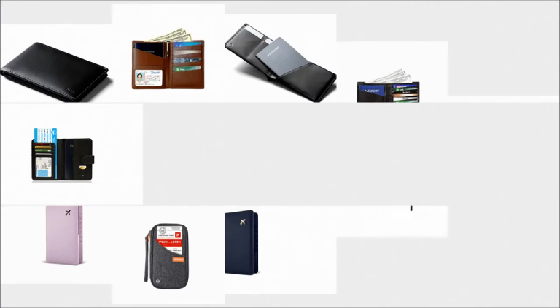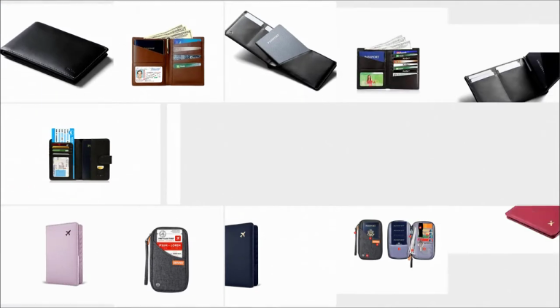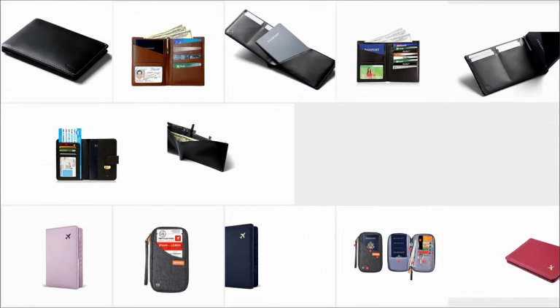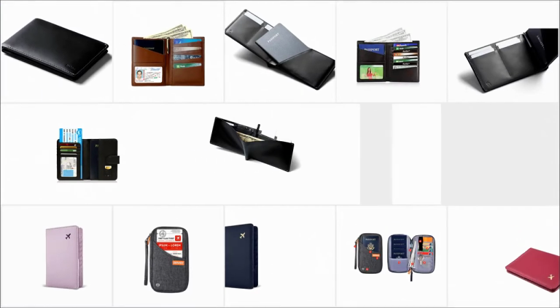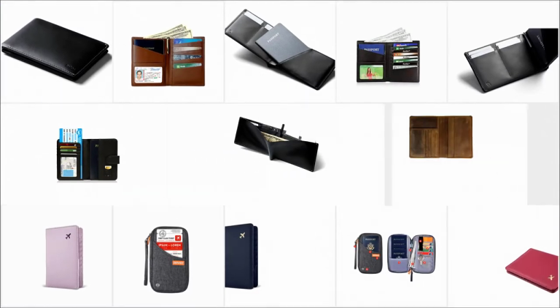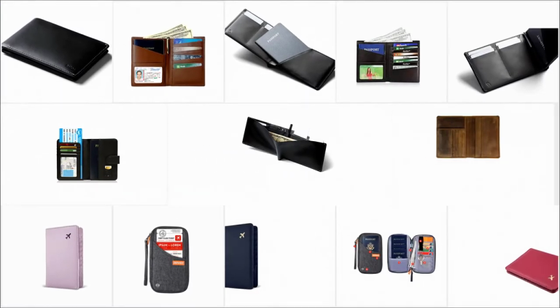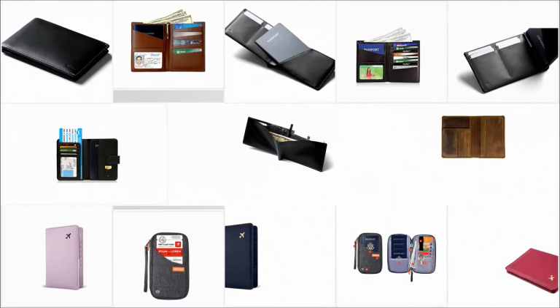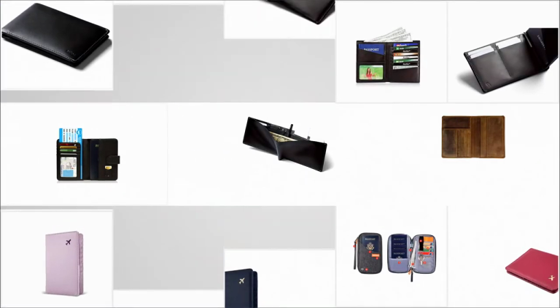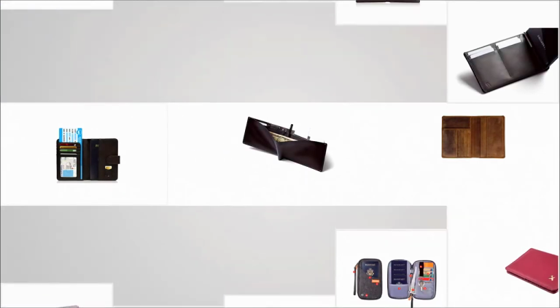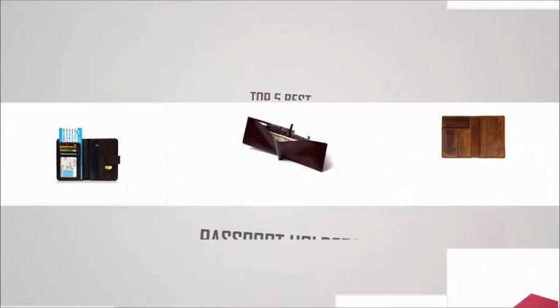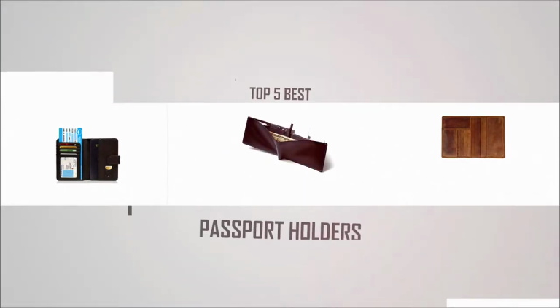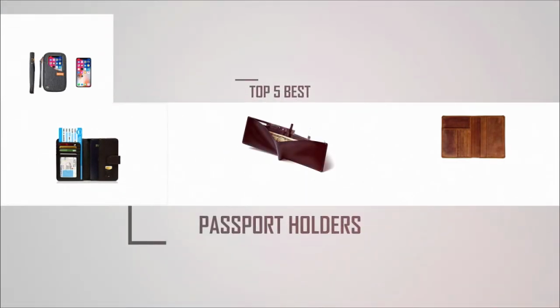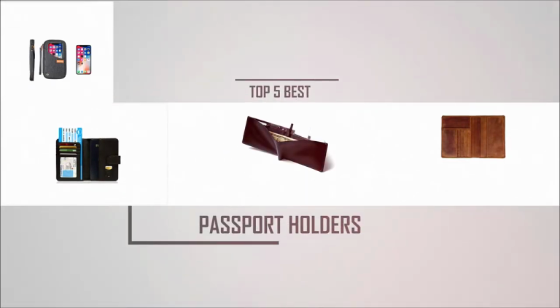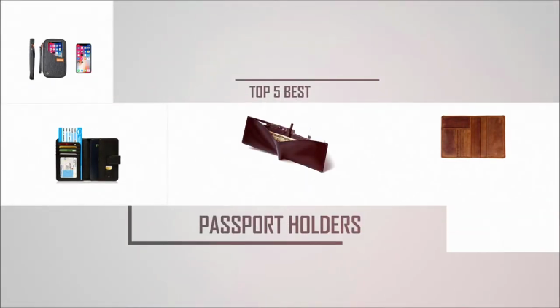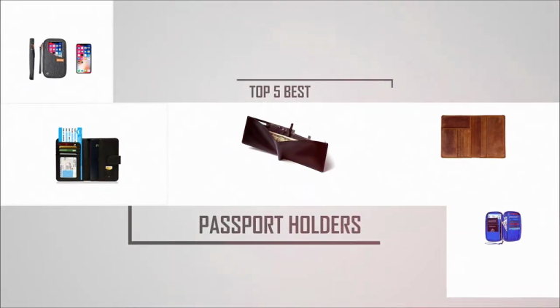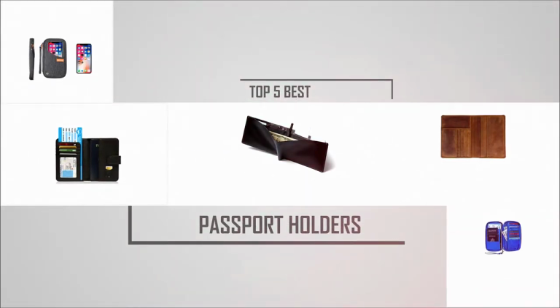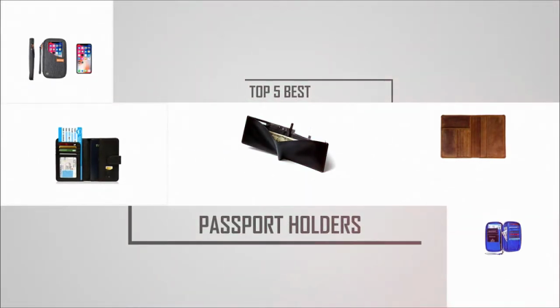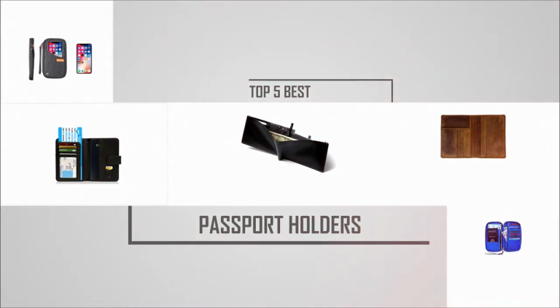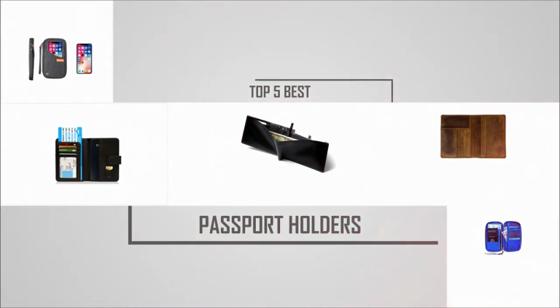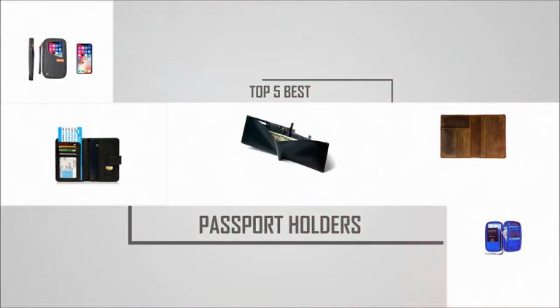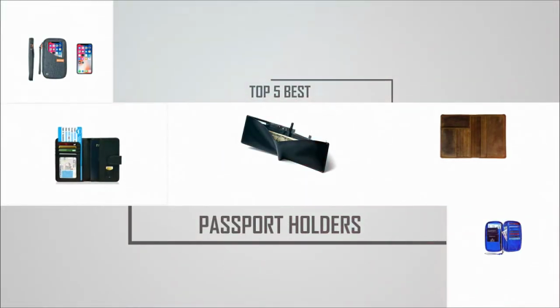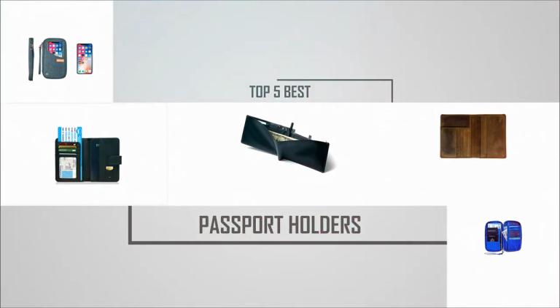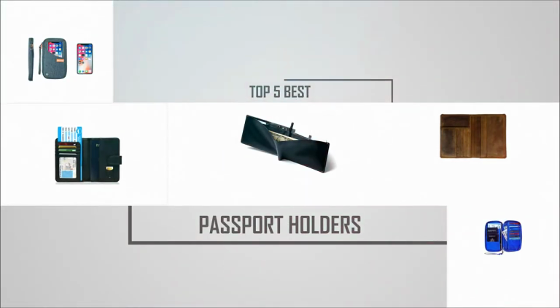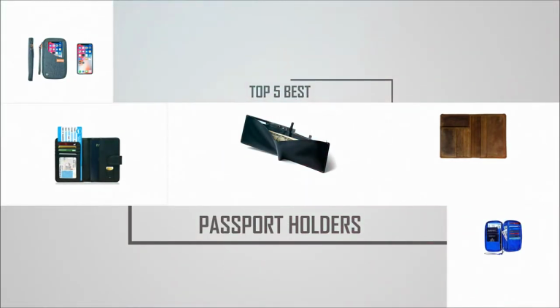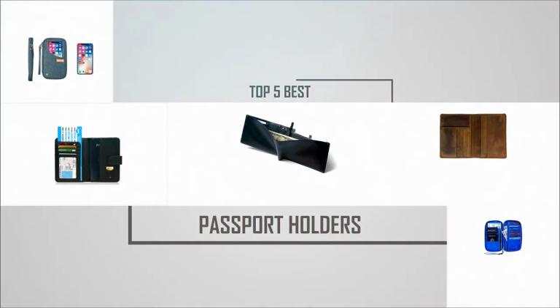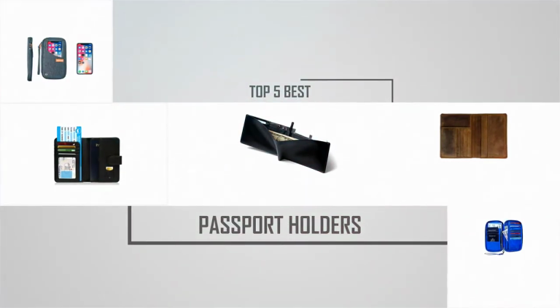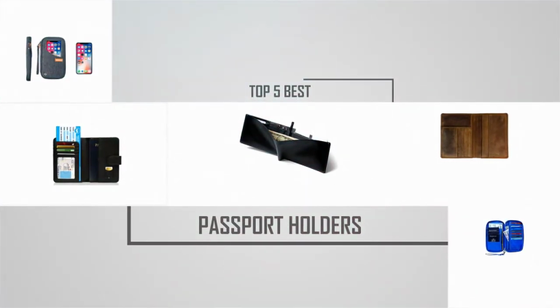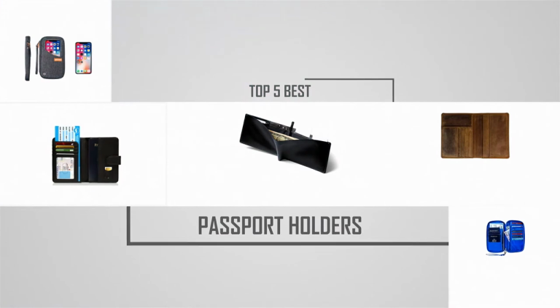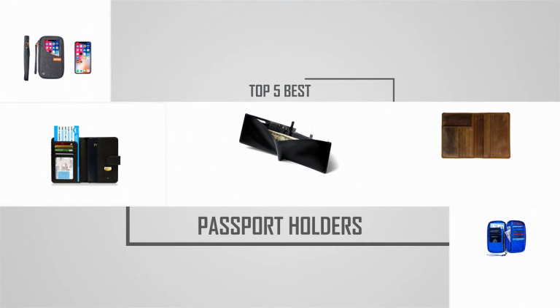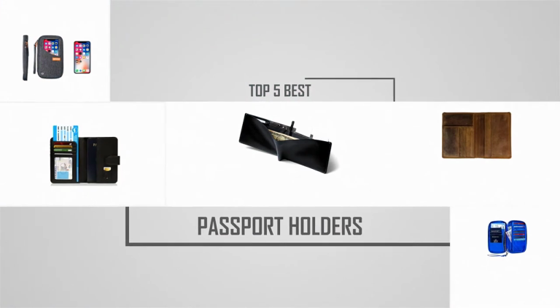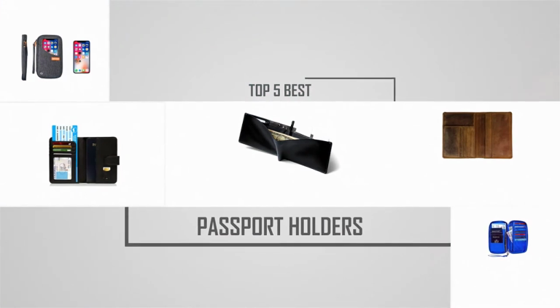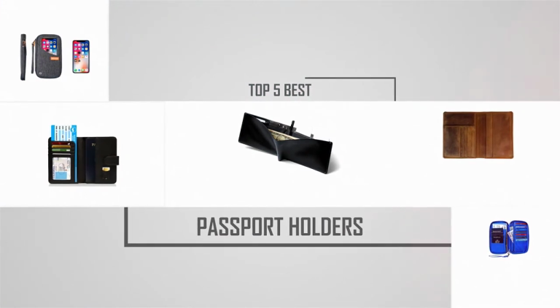Are you looking for the best passport holders? Here we have picked the top five for this time. Let's explore them.